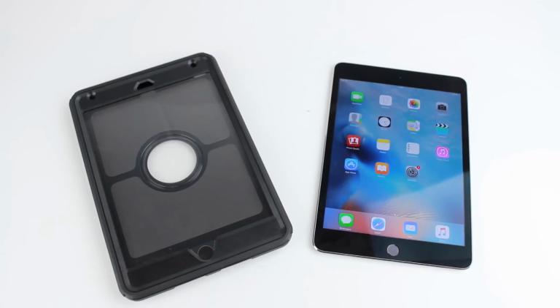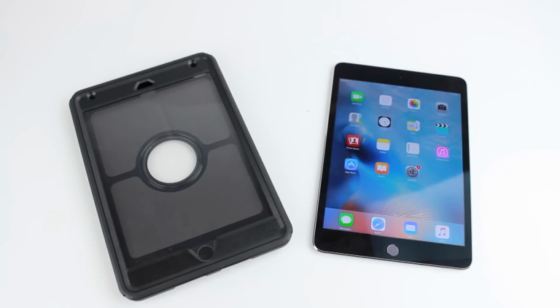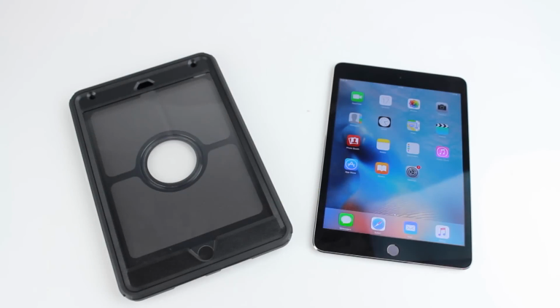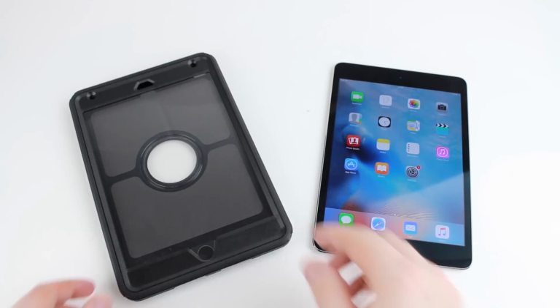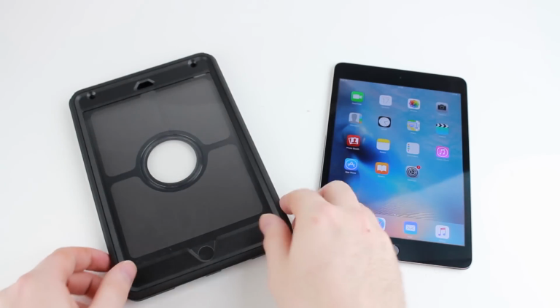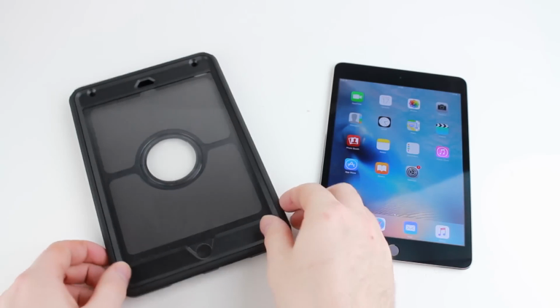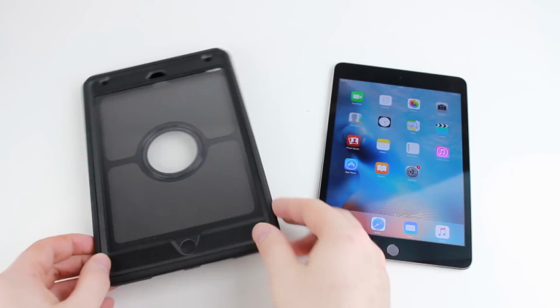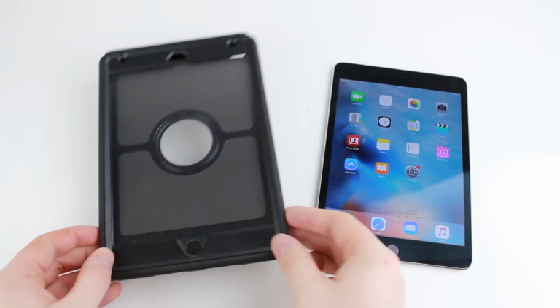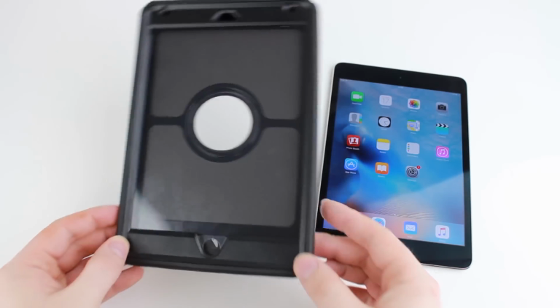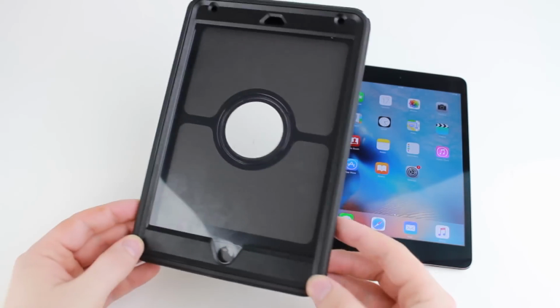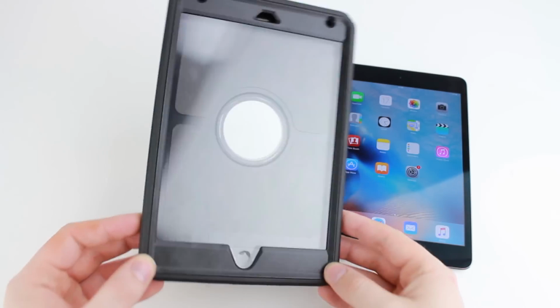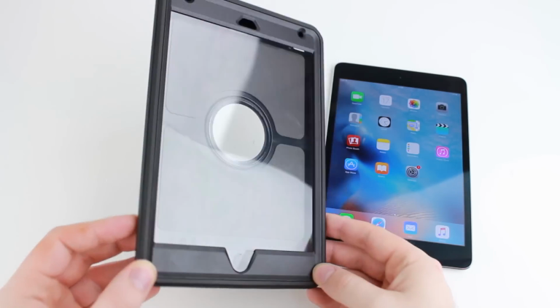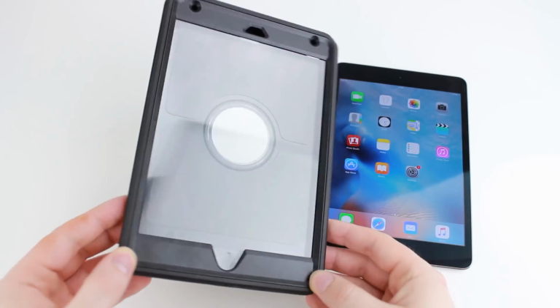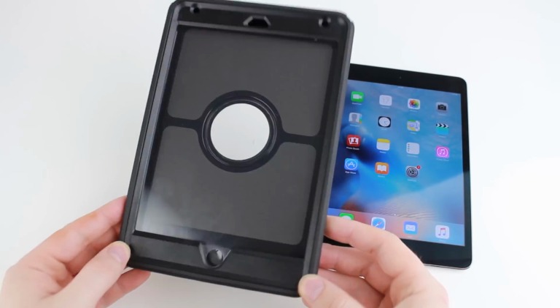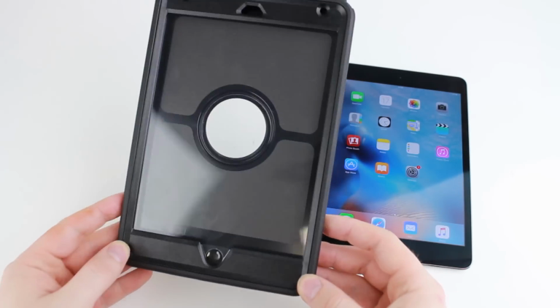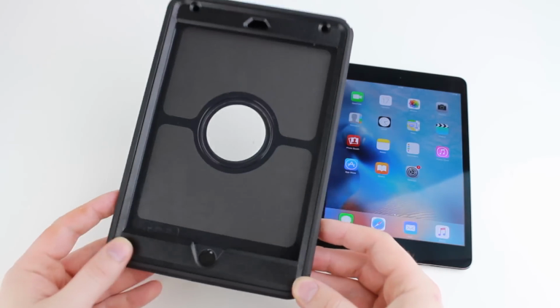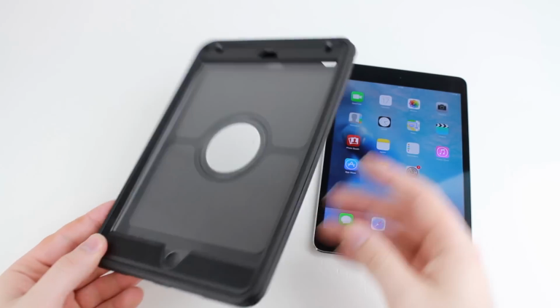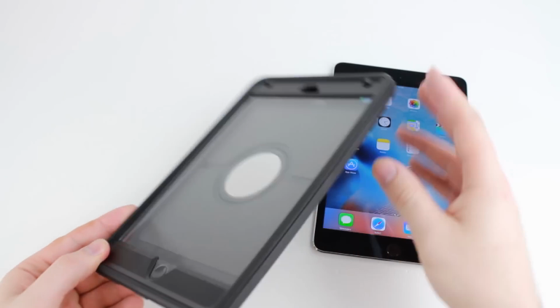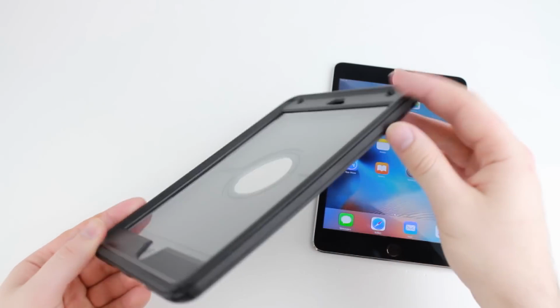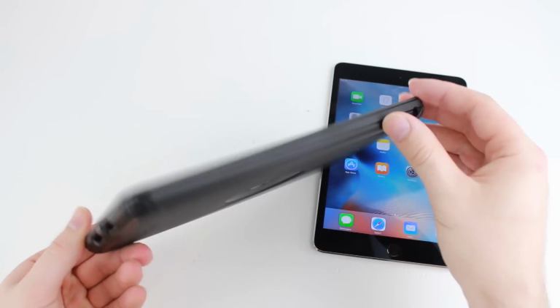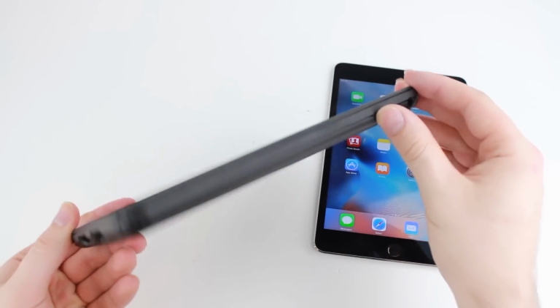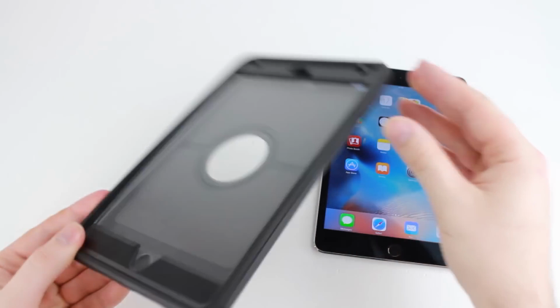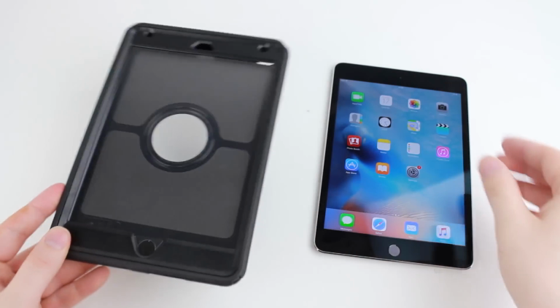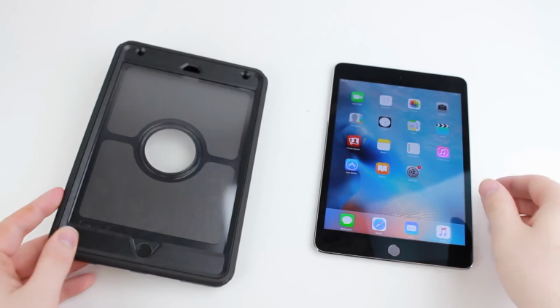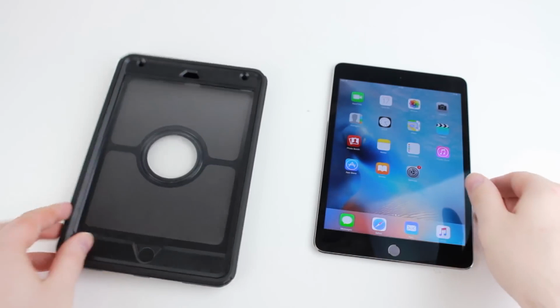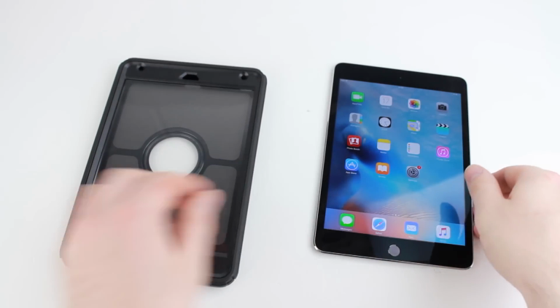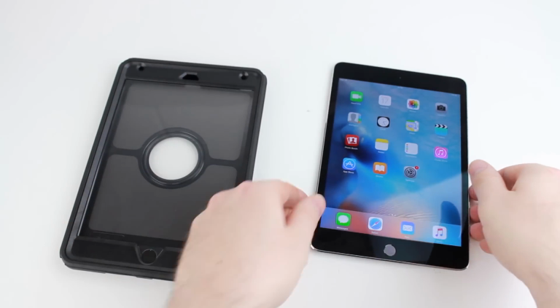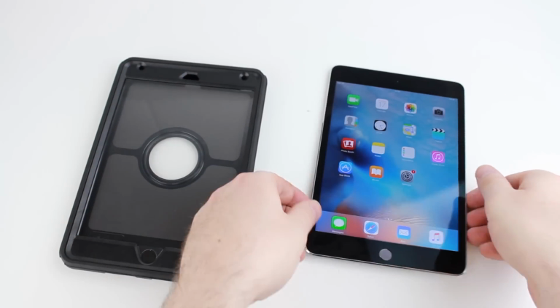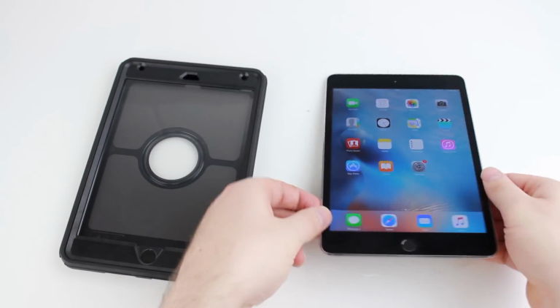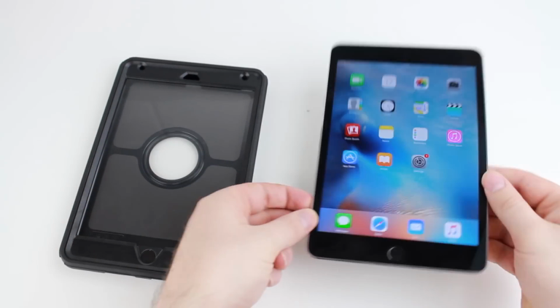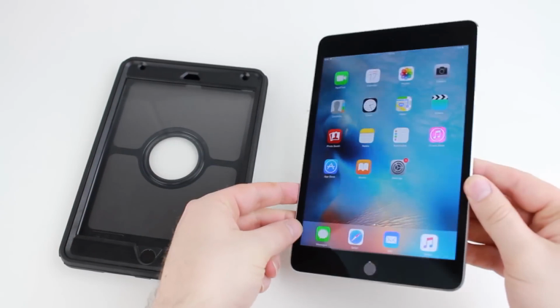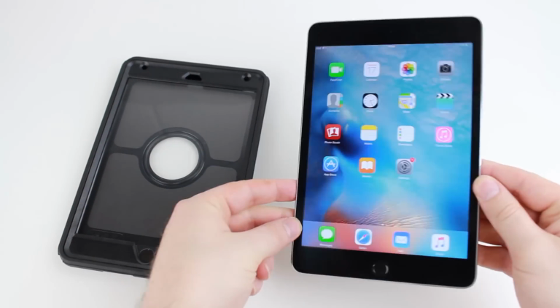Hello and welcome to this video showing you how to fit an OtterBox Defender onto an iPad Mini 4.